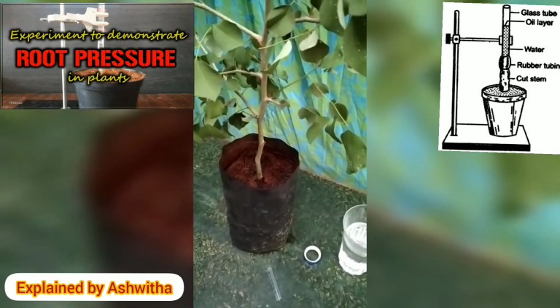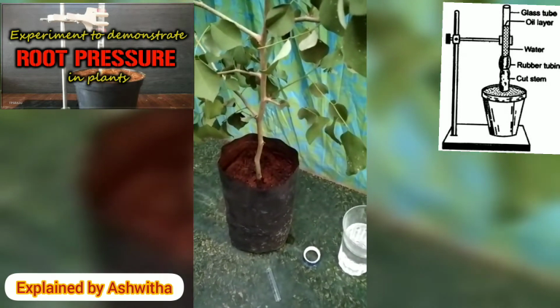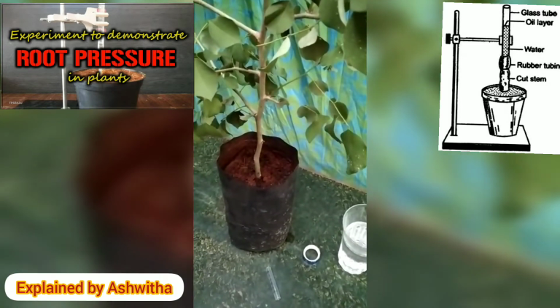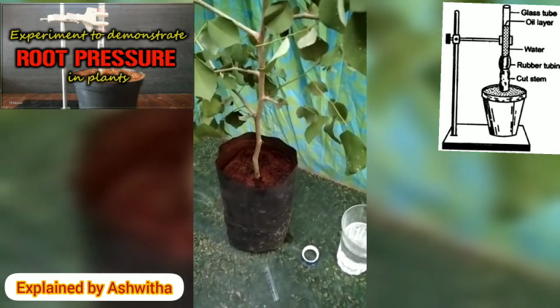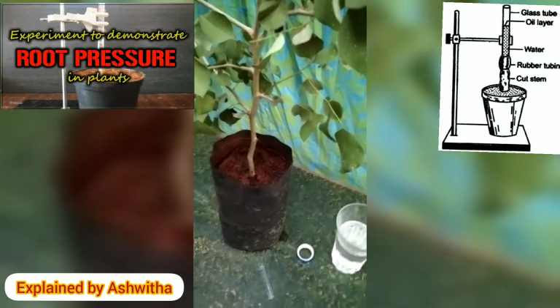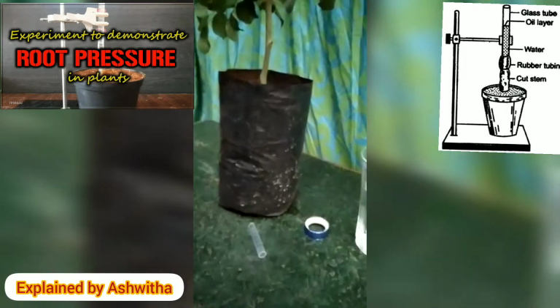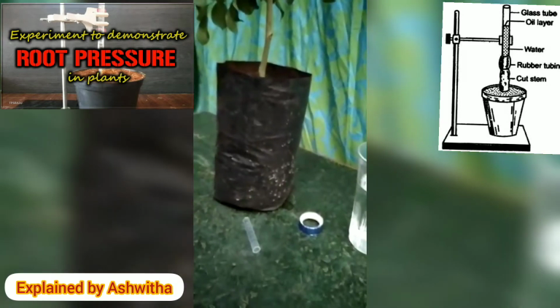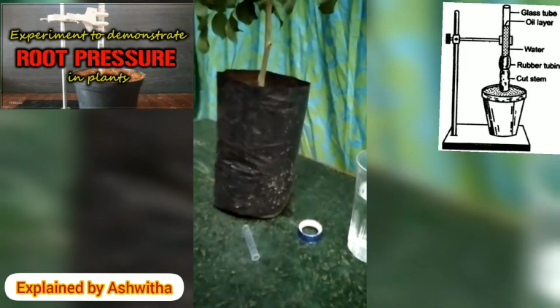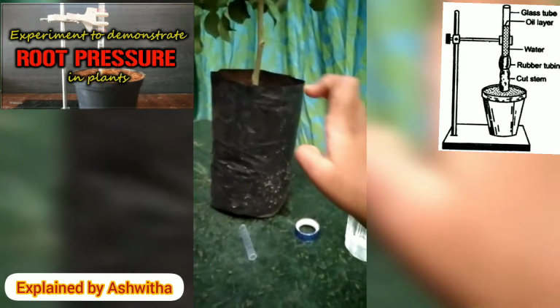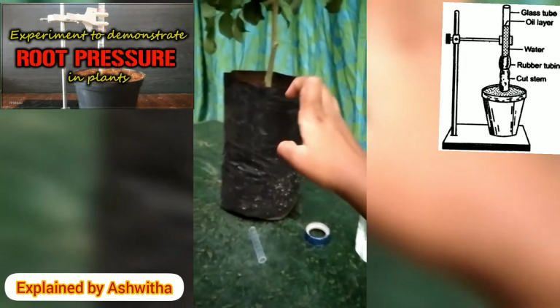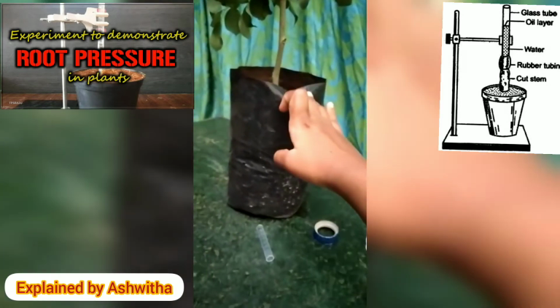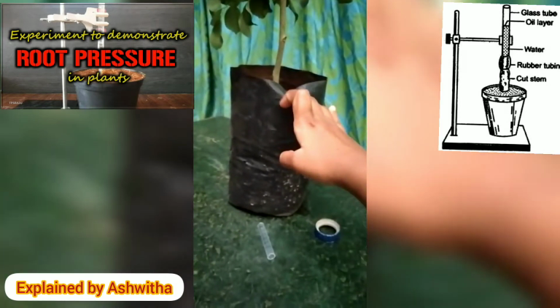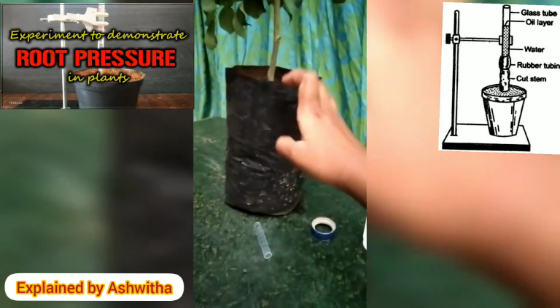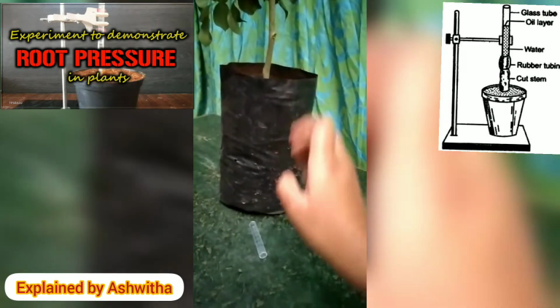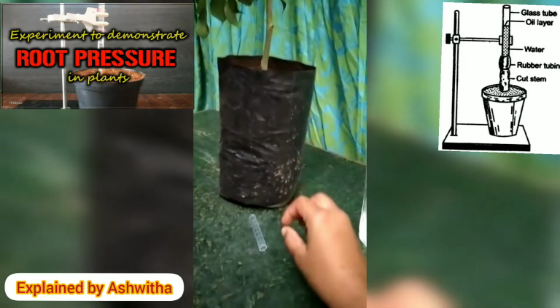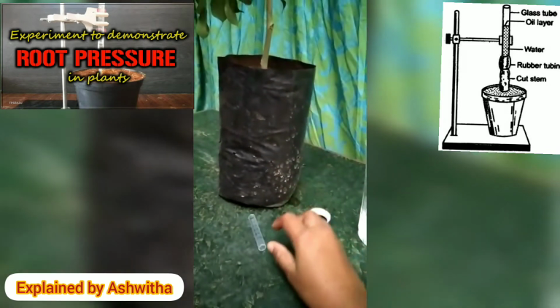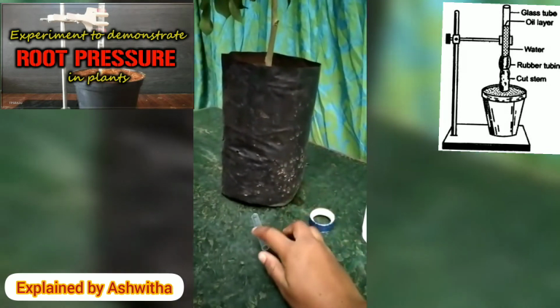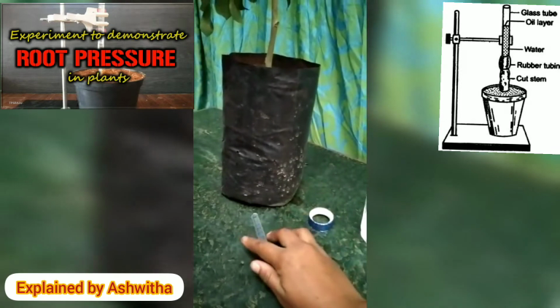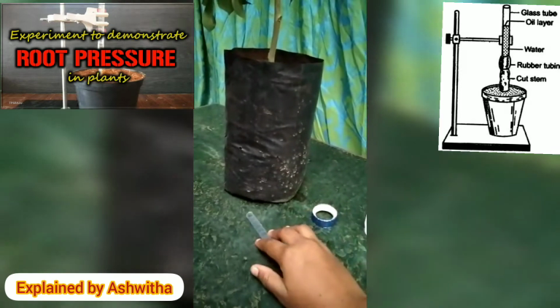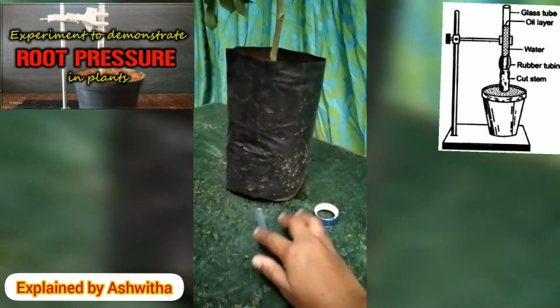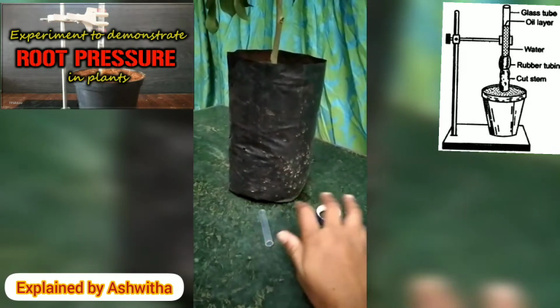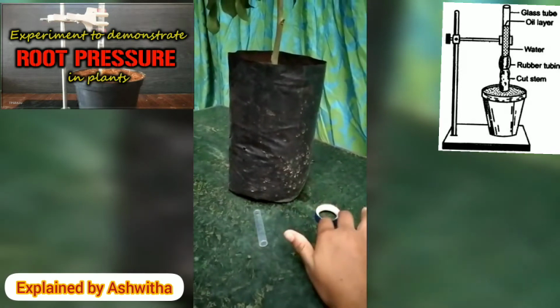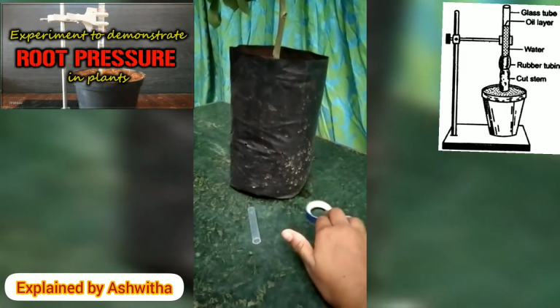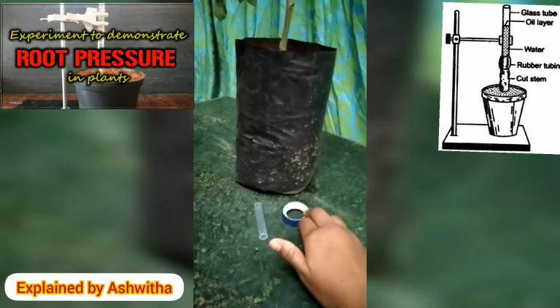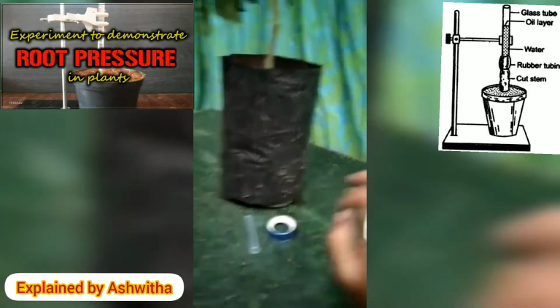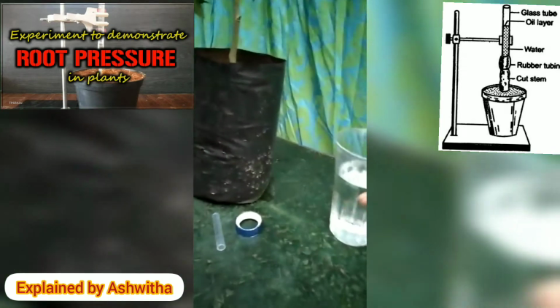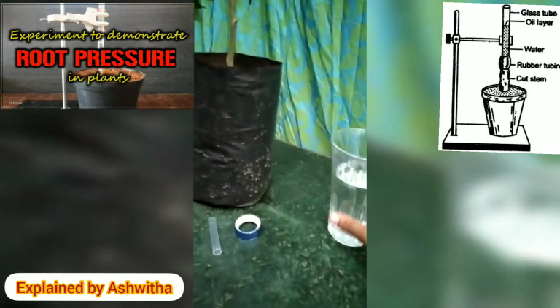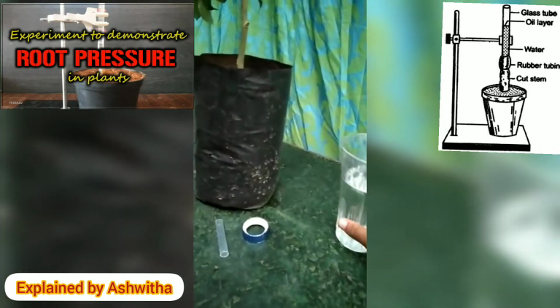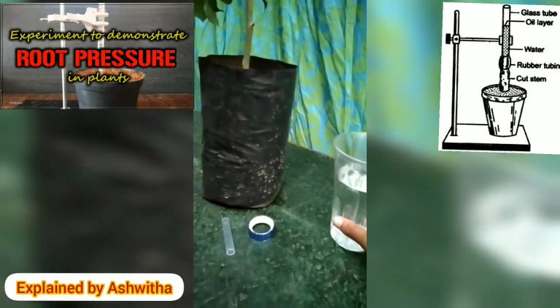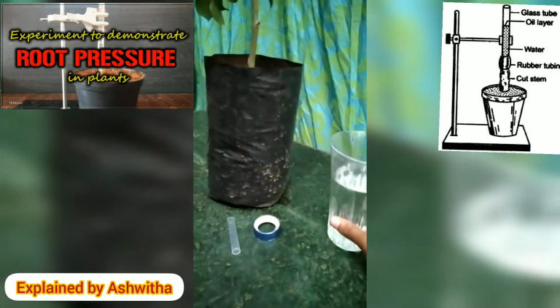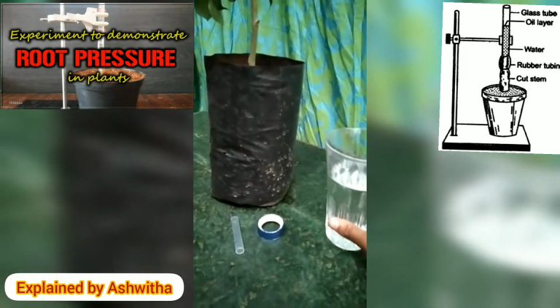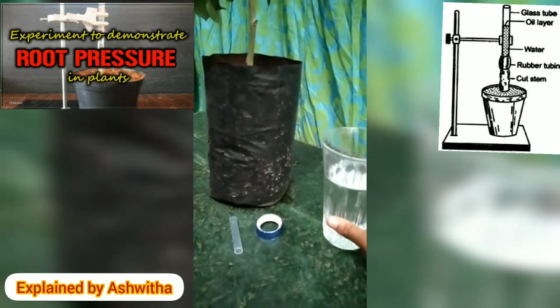Now, the materials required: a water-potted plant, a glass tube, tape, and also some water.